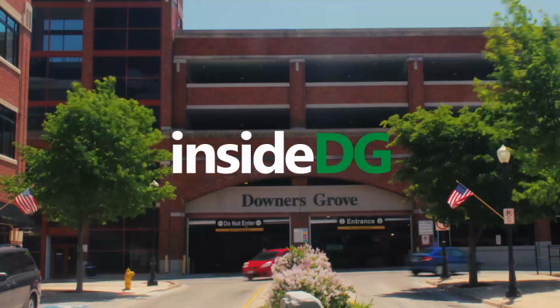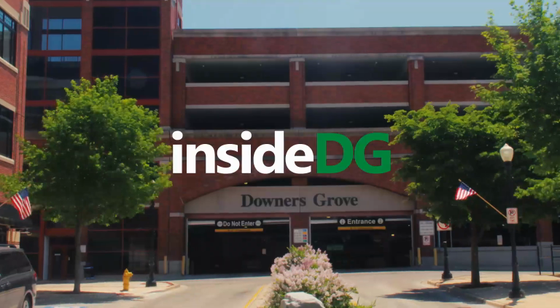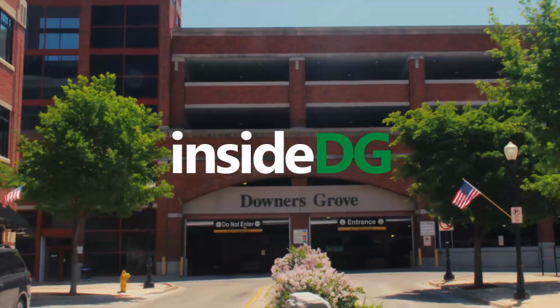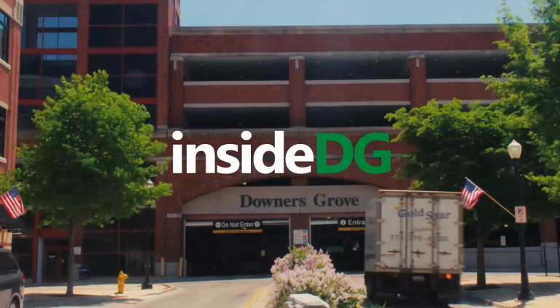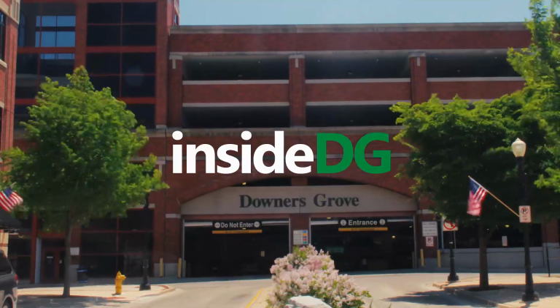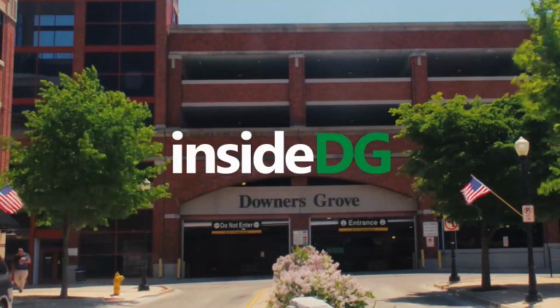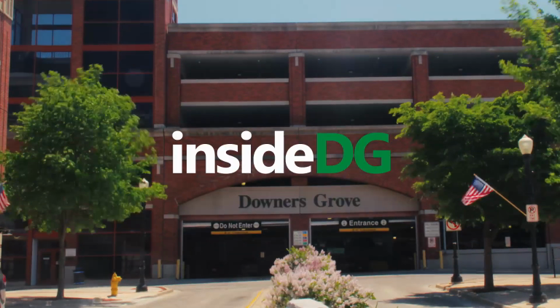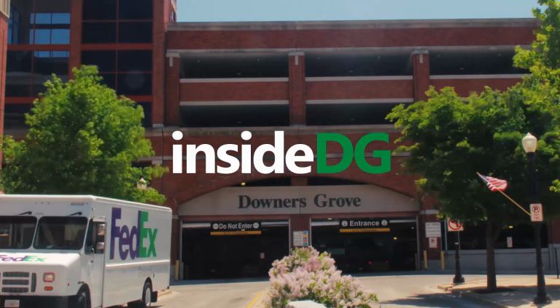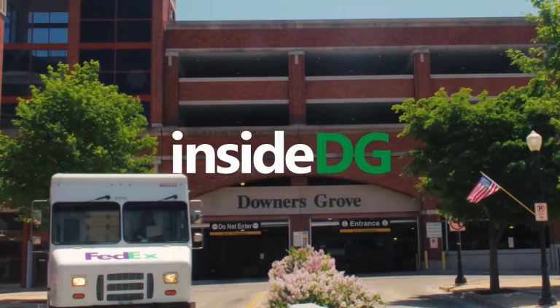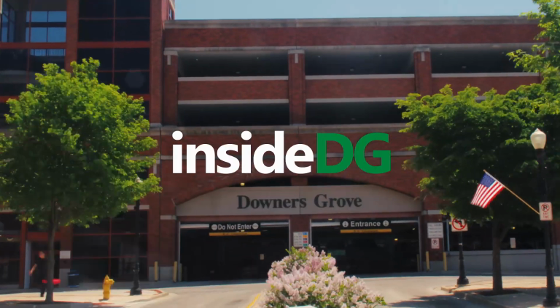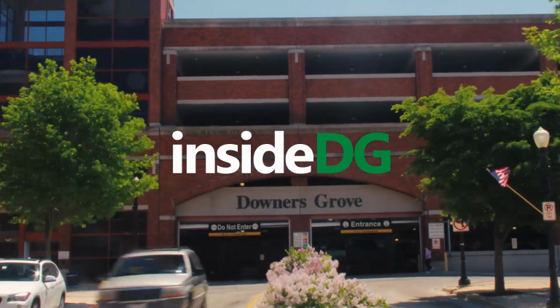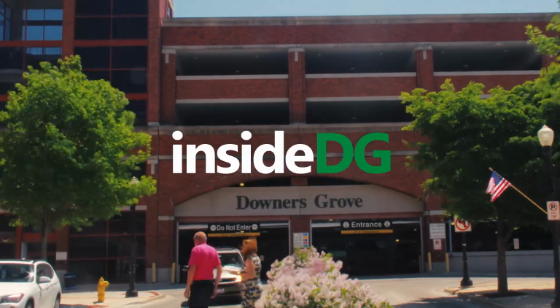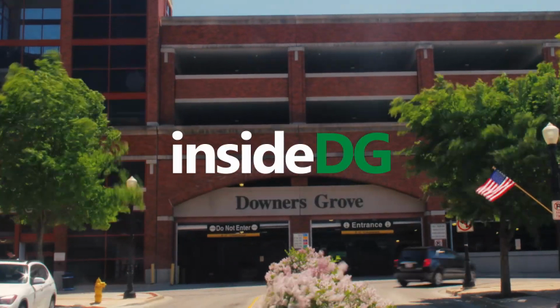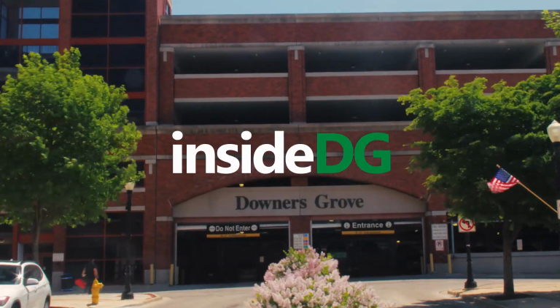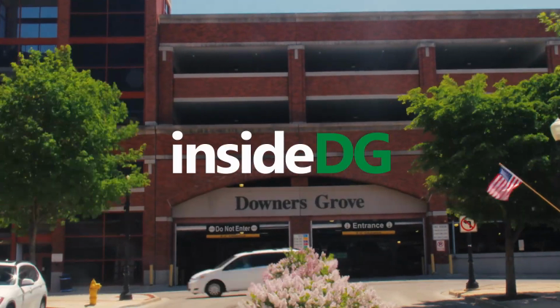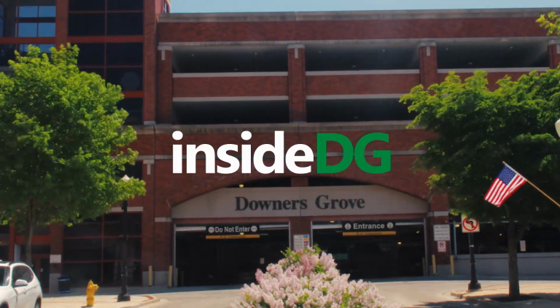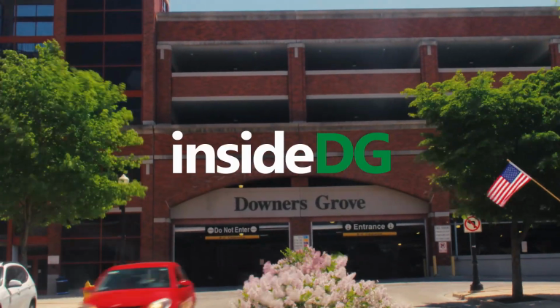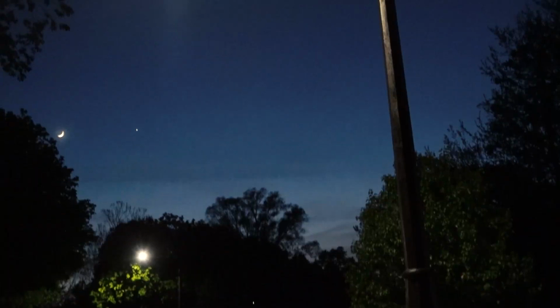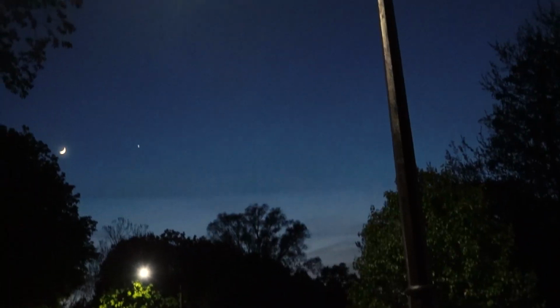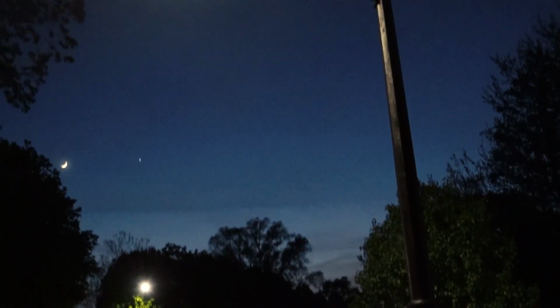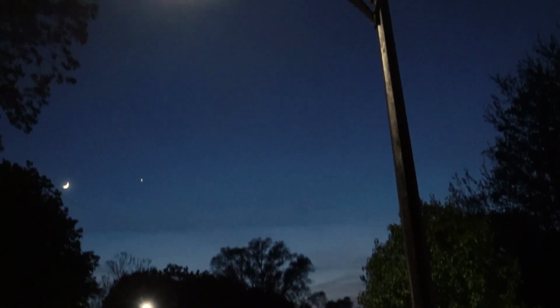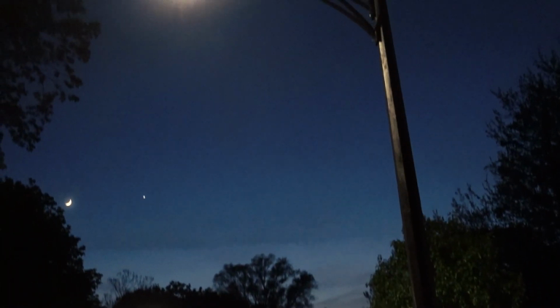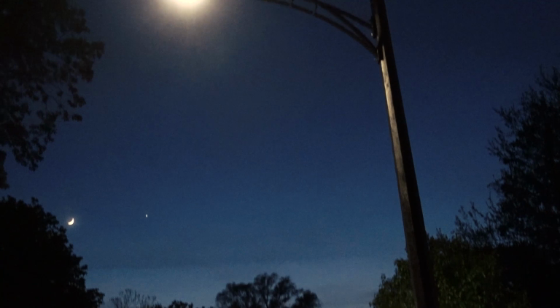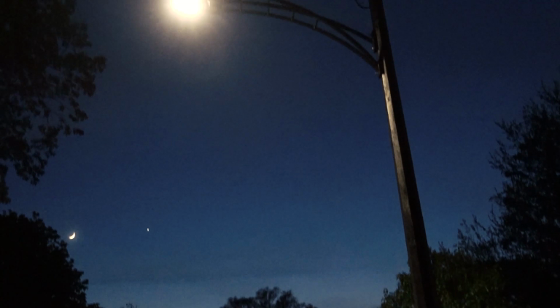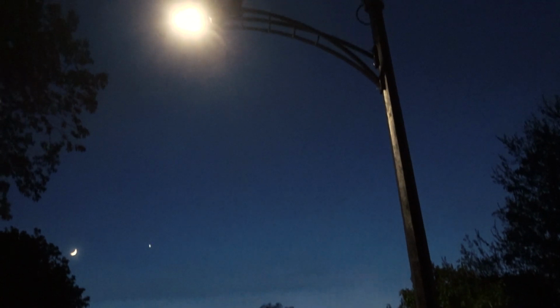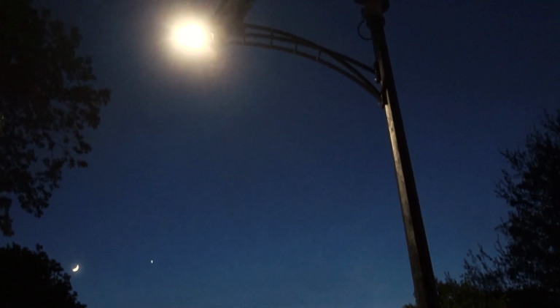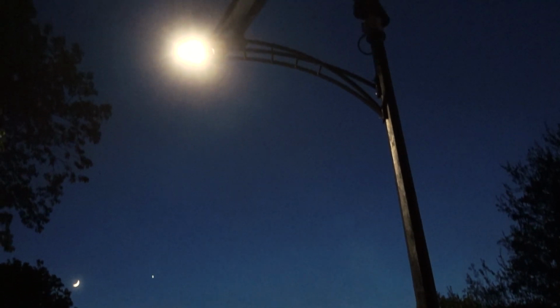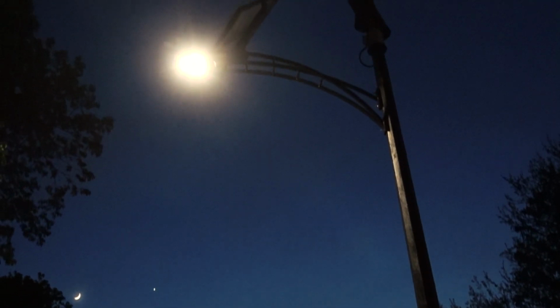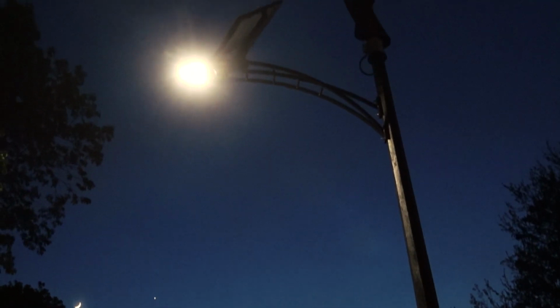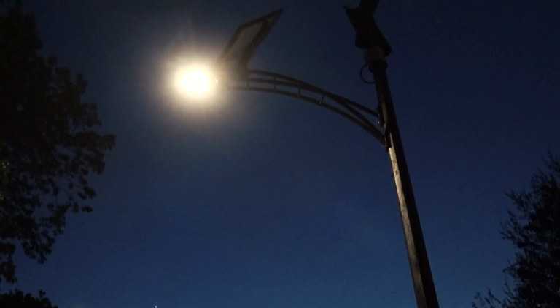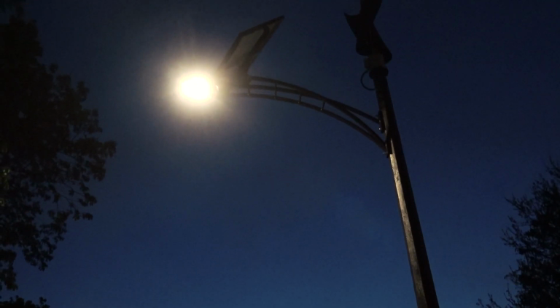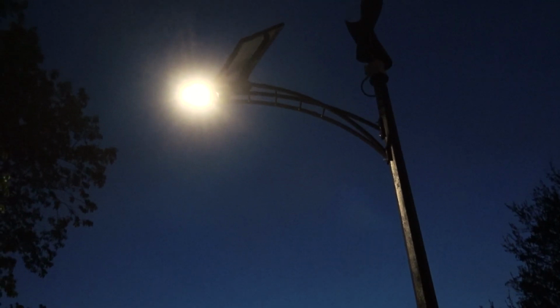In this episode of Inside DG, we'll take a look at the Prentice Creek Streetlights.